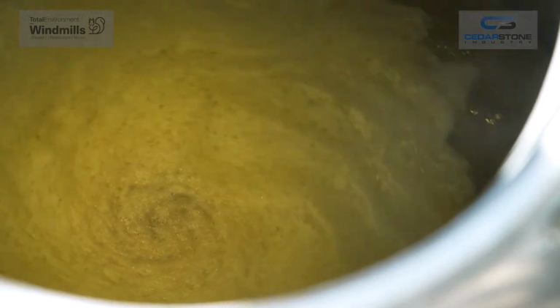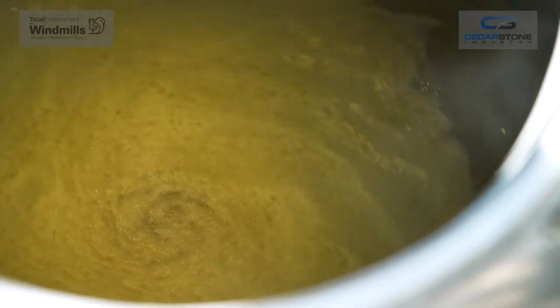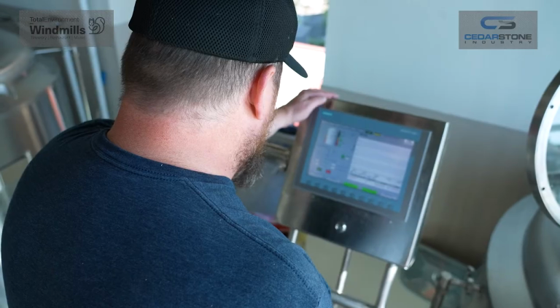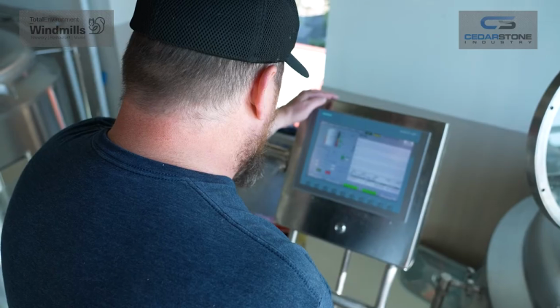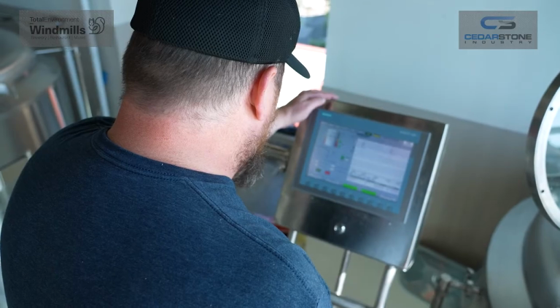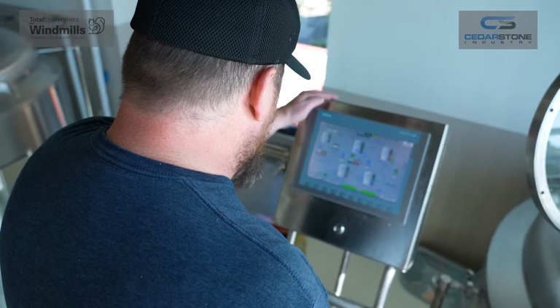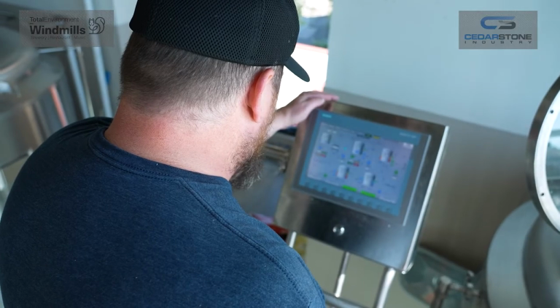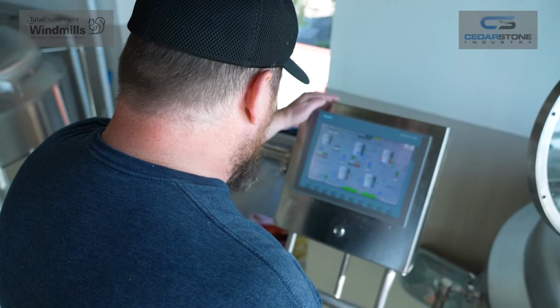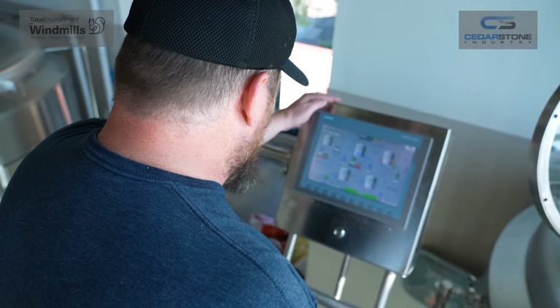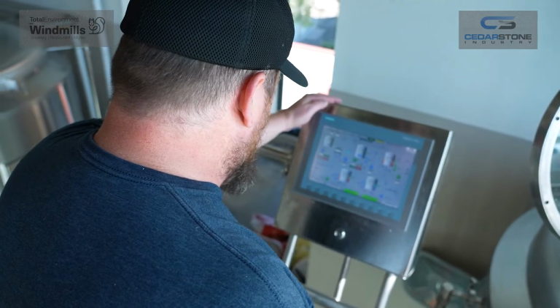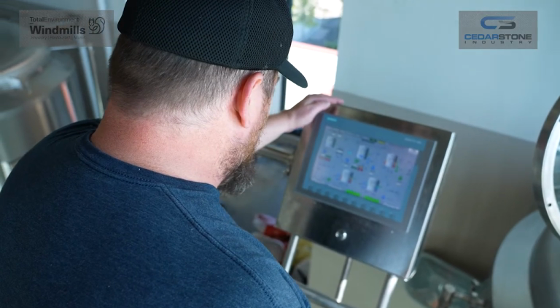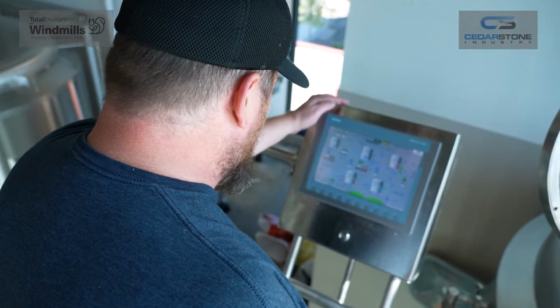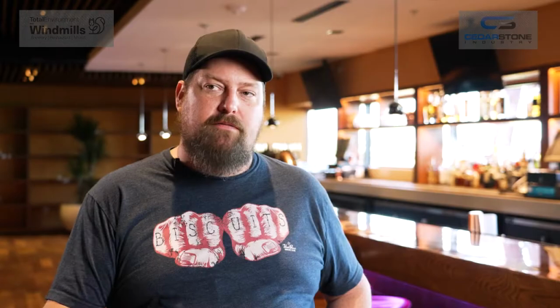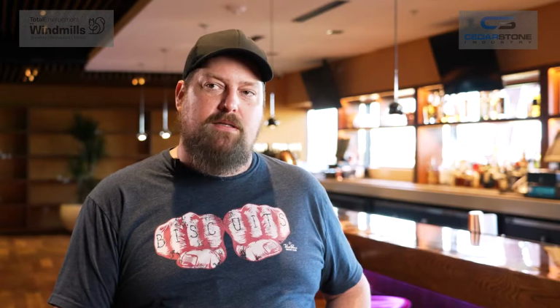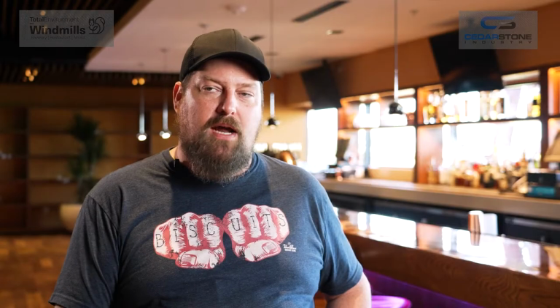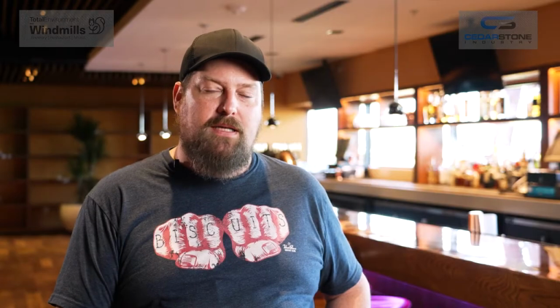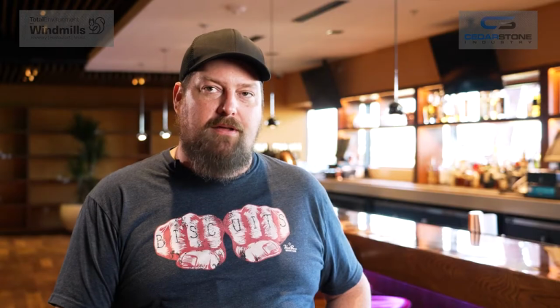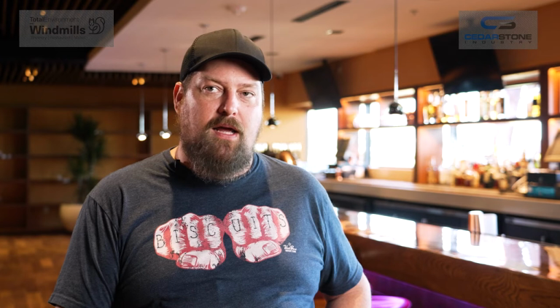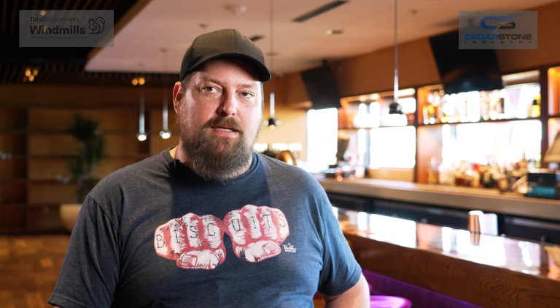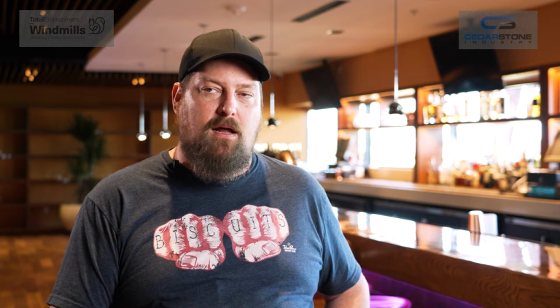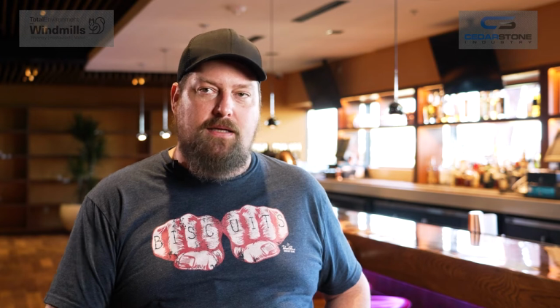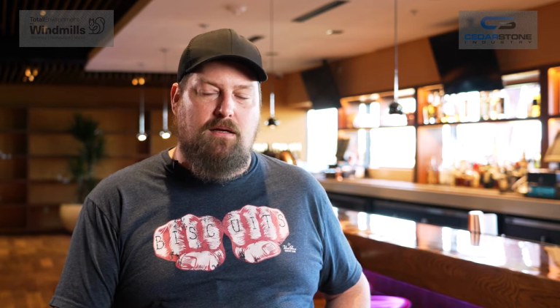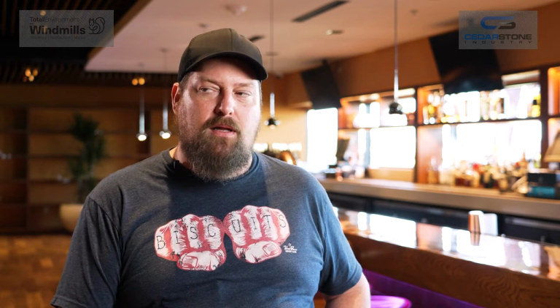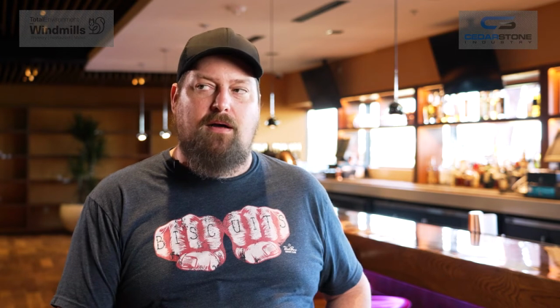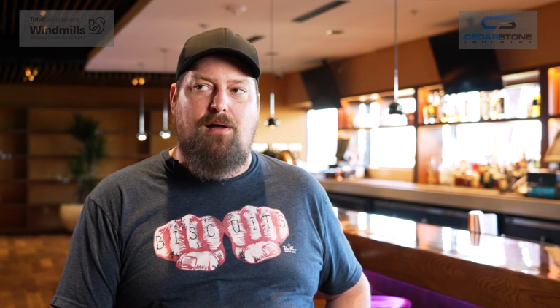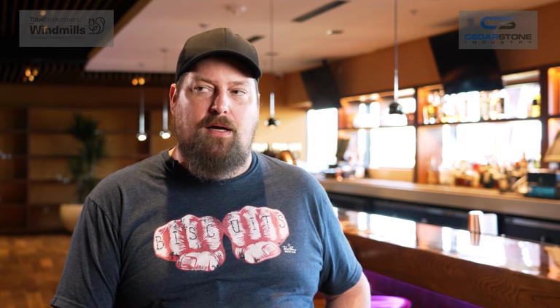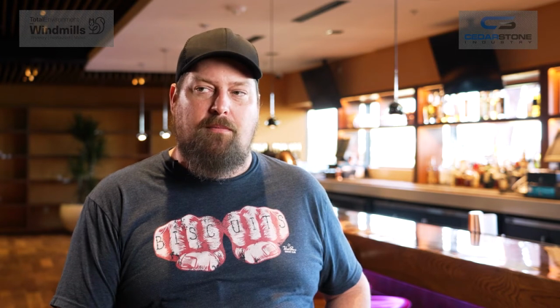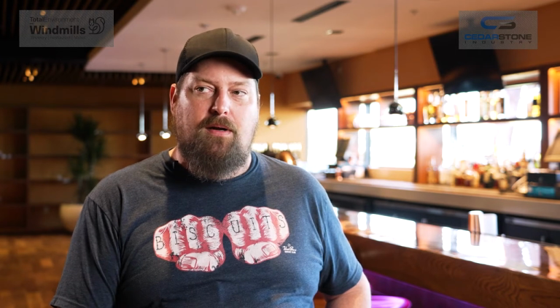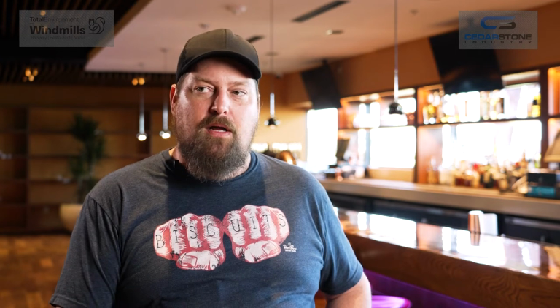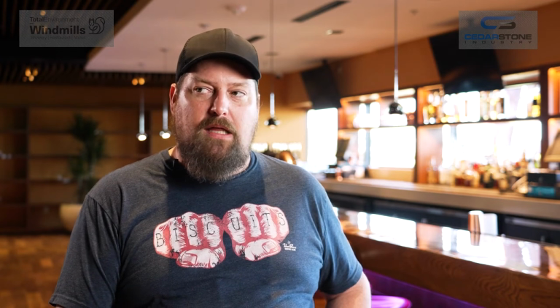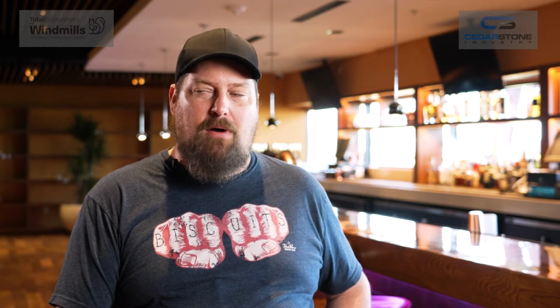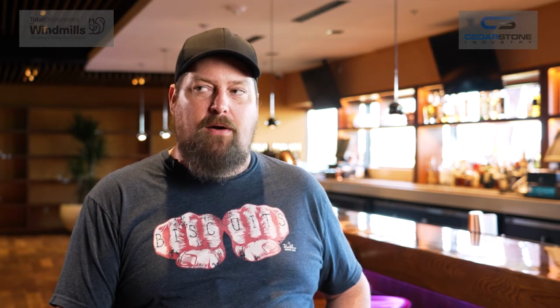I literally installed all of it — all the fermentation vessels, brights and everything. I installed all the glycol, did the wiring.